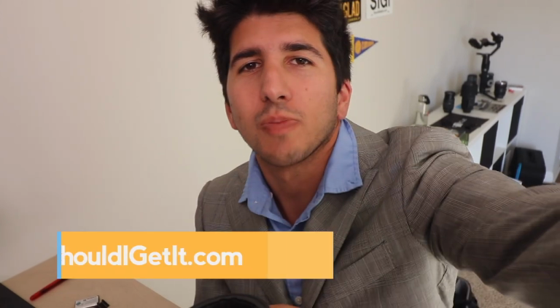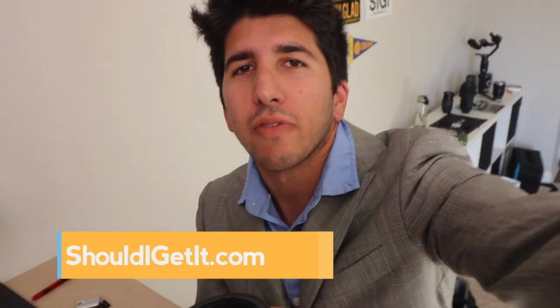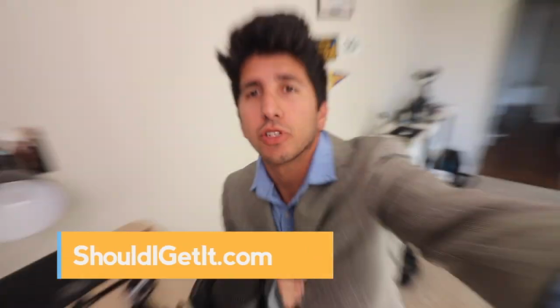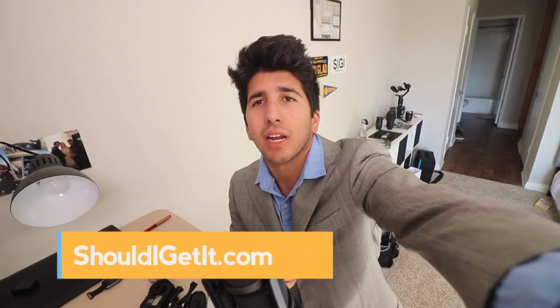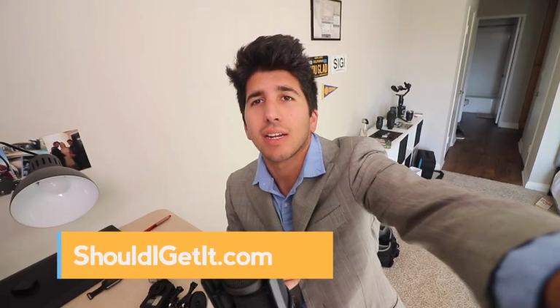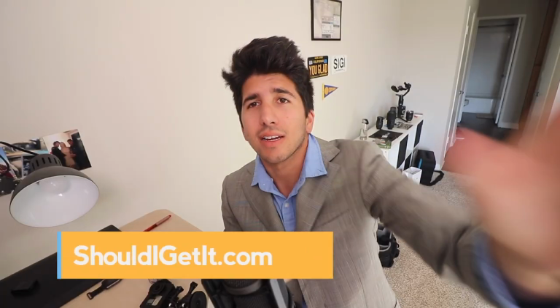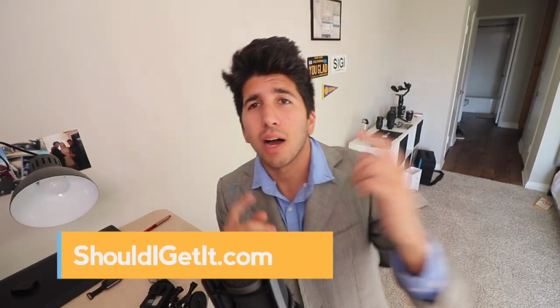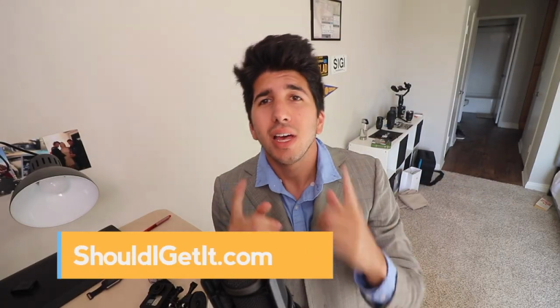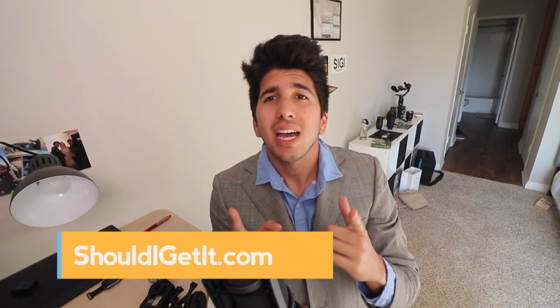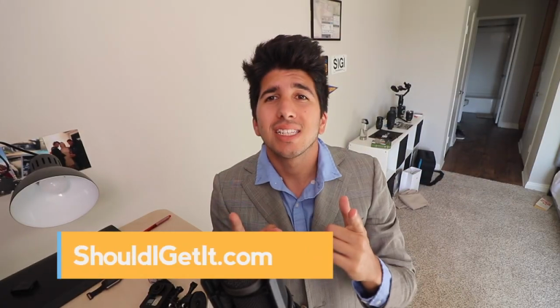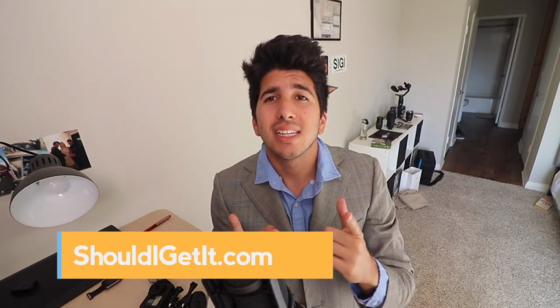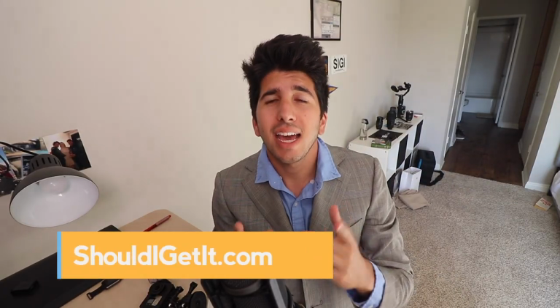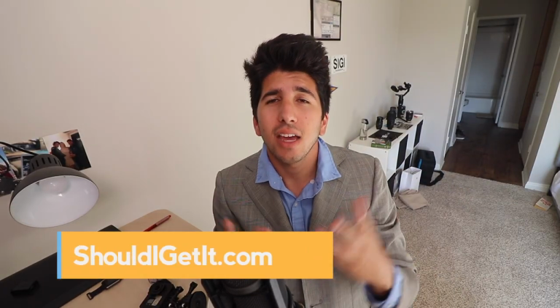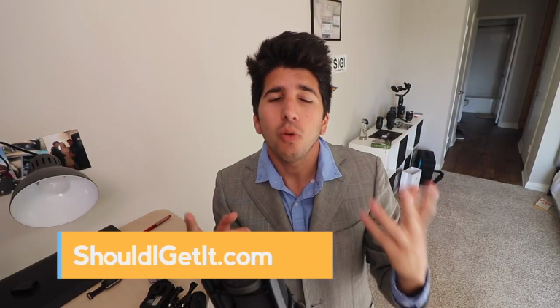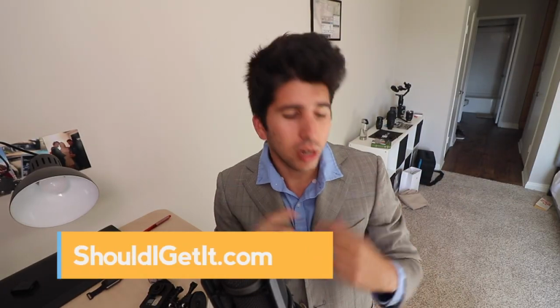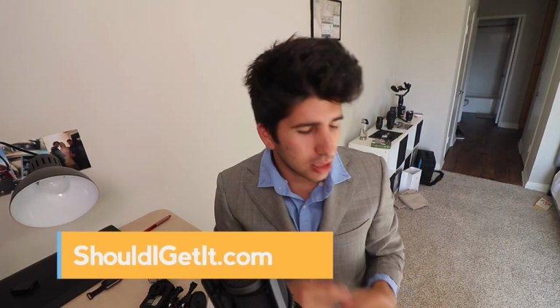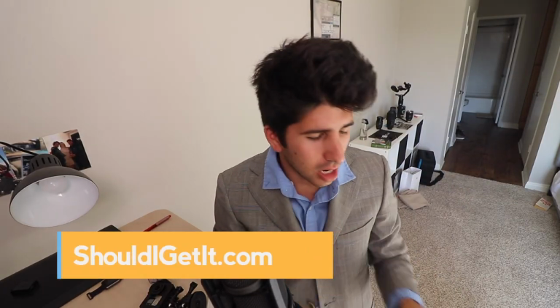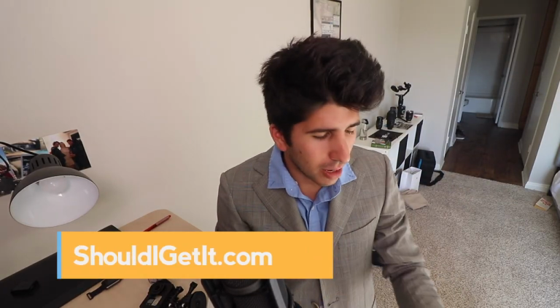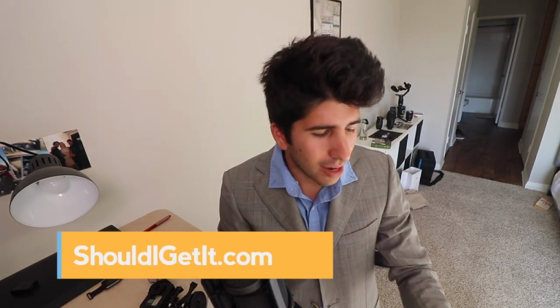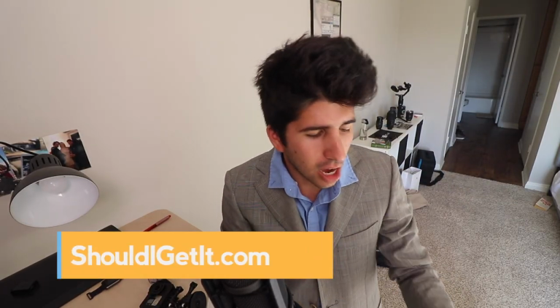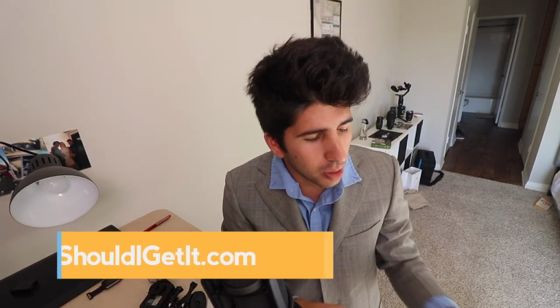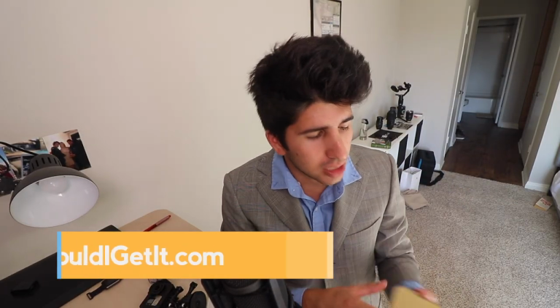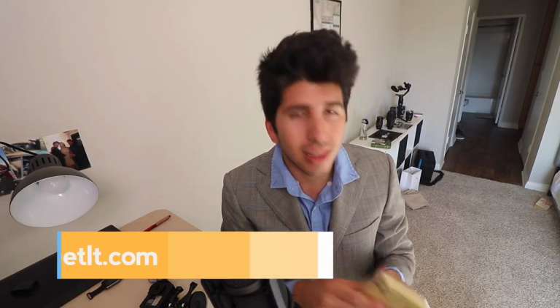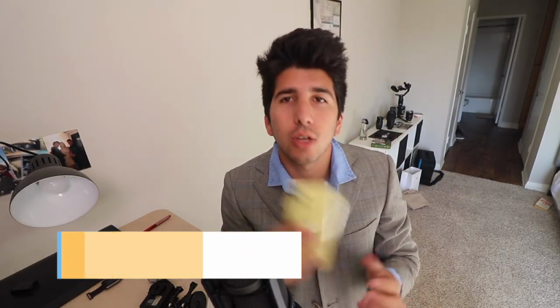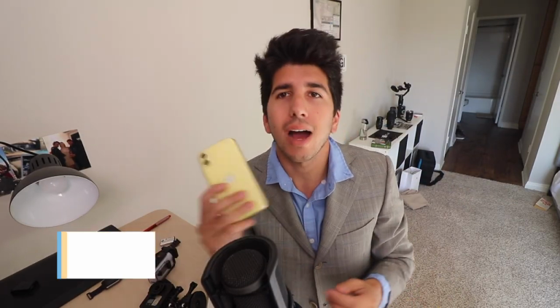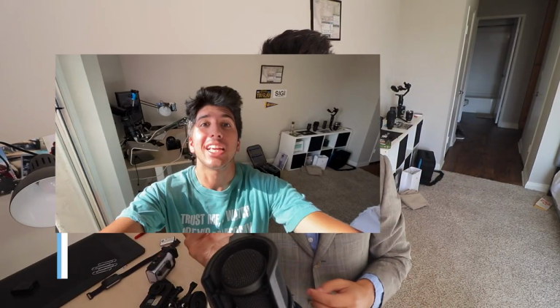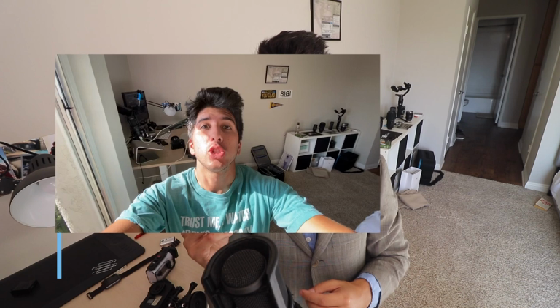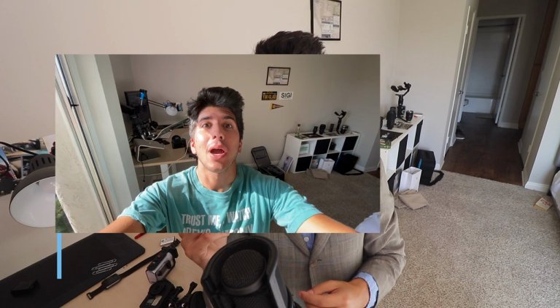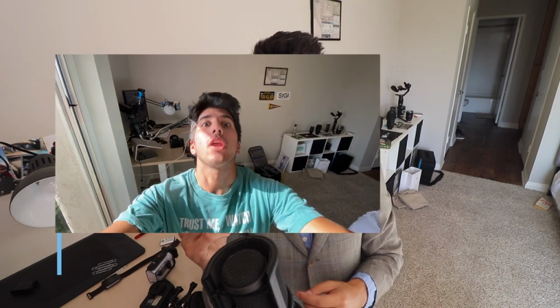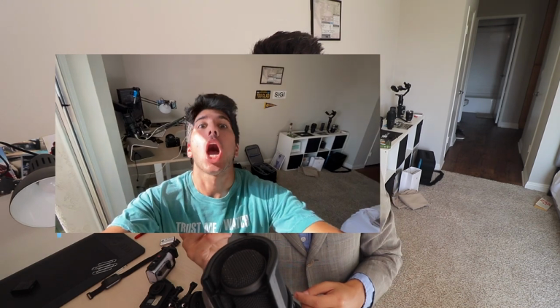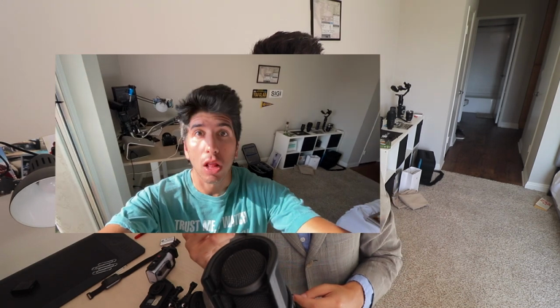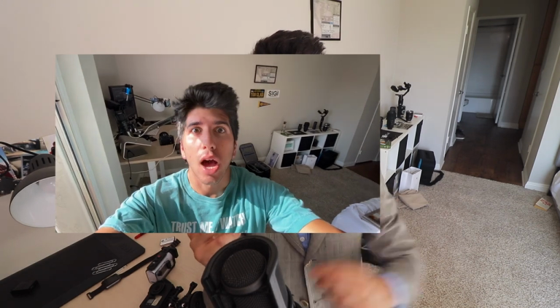This is Ben from ShadowGame.com and today we're gonna talk about how much the new iPhones can zoom out.